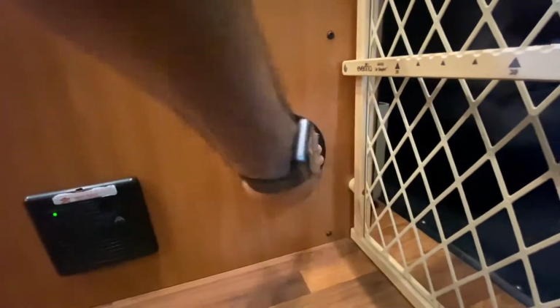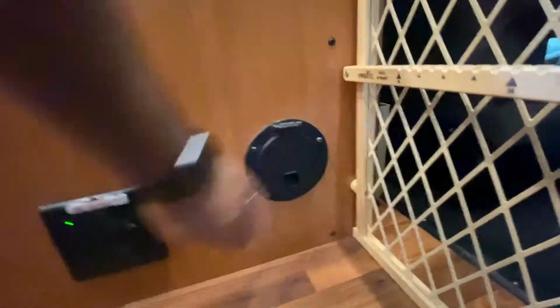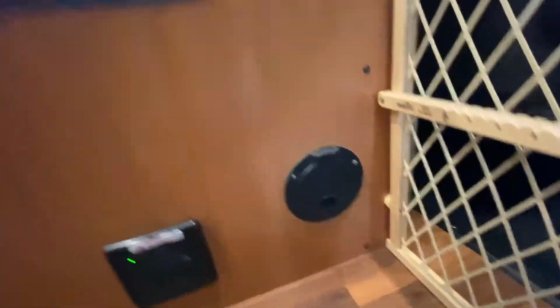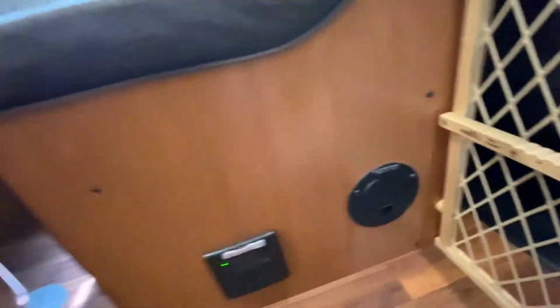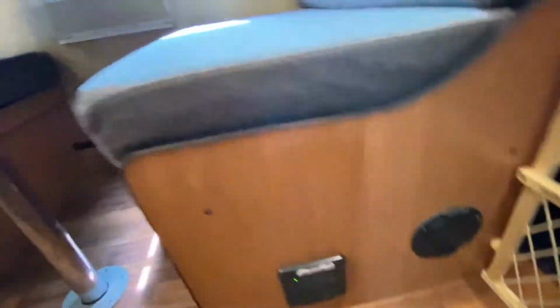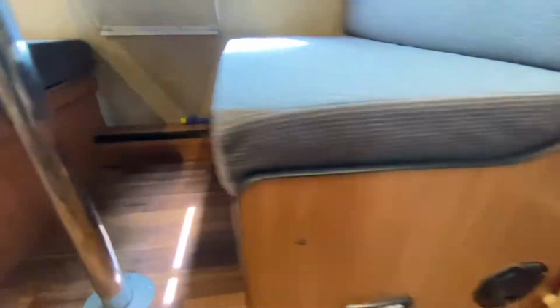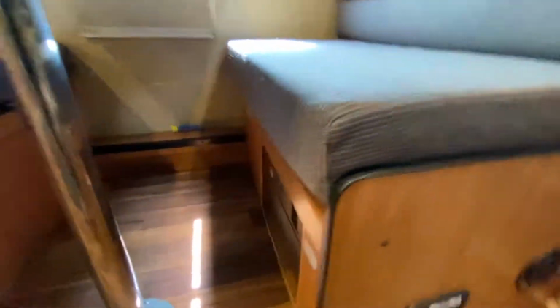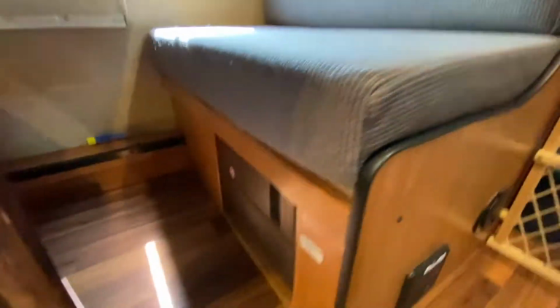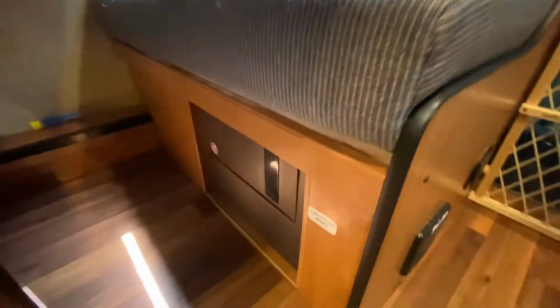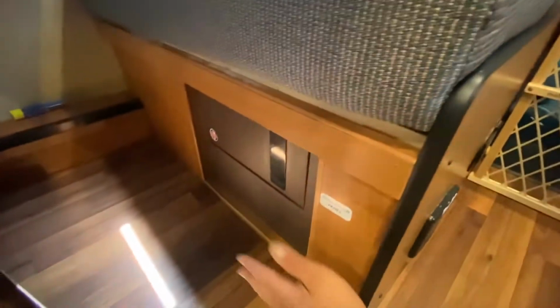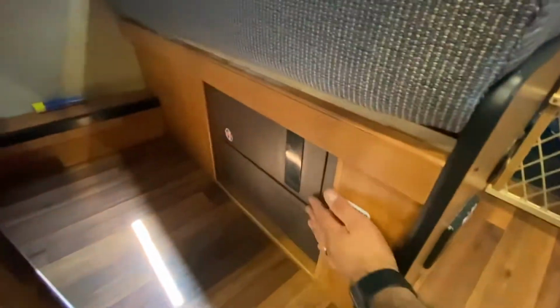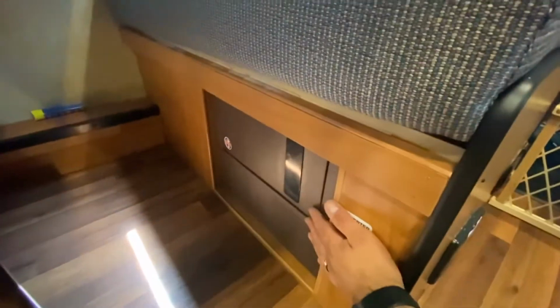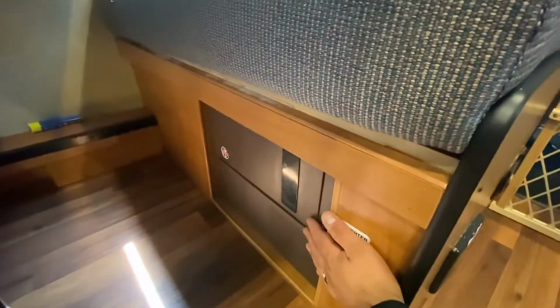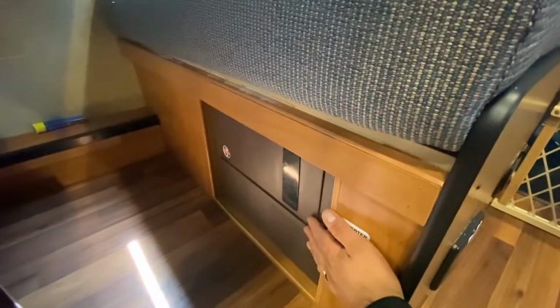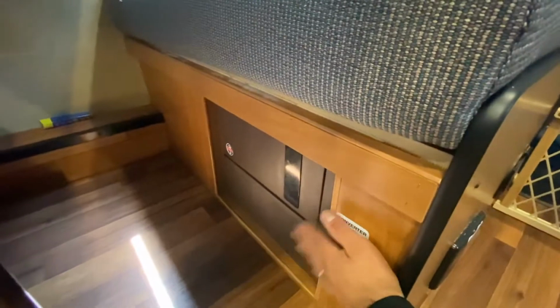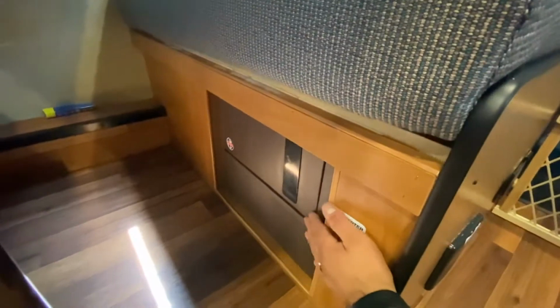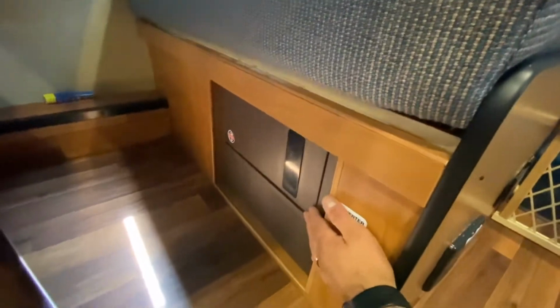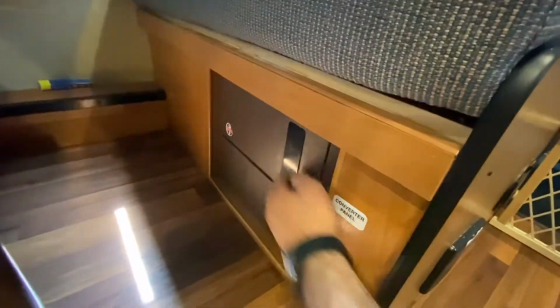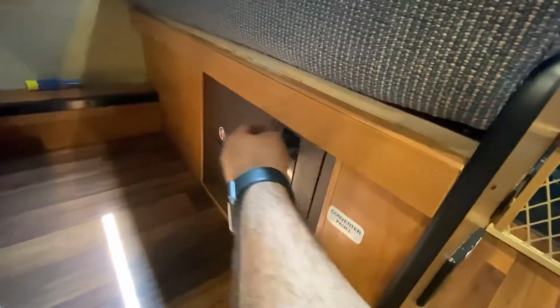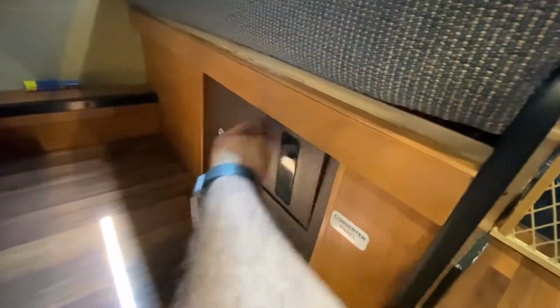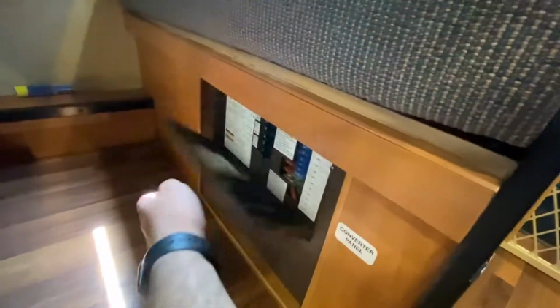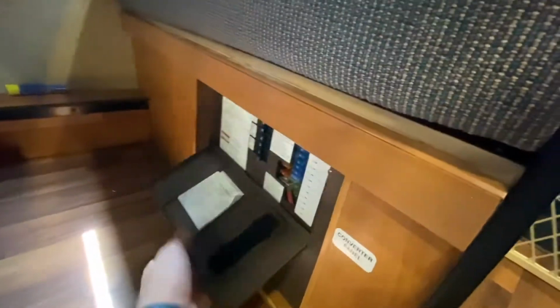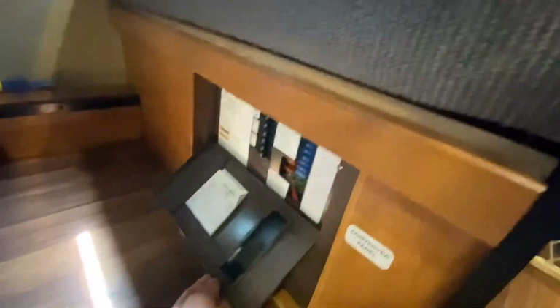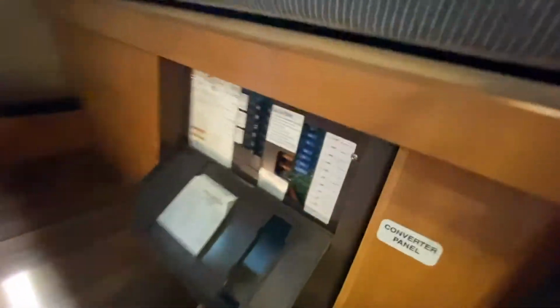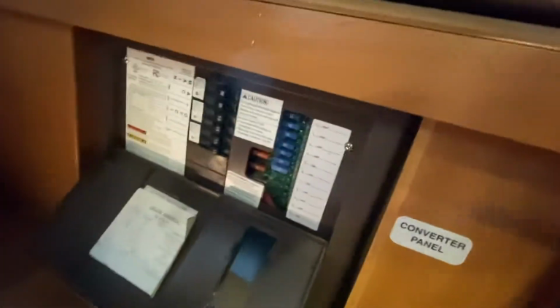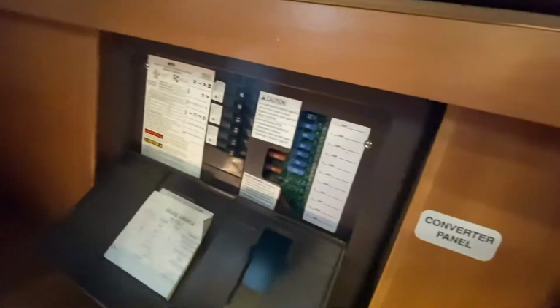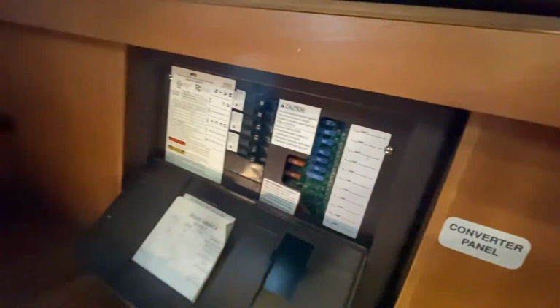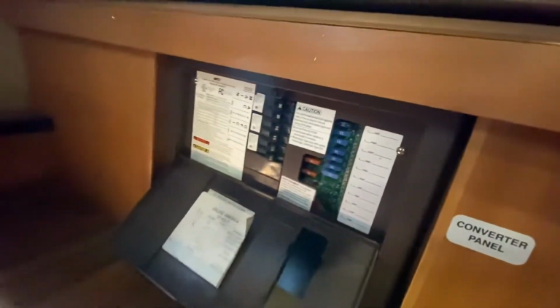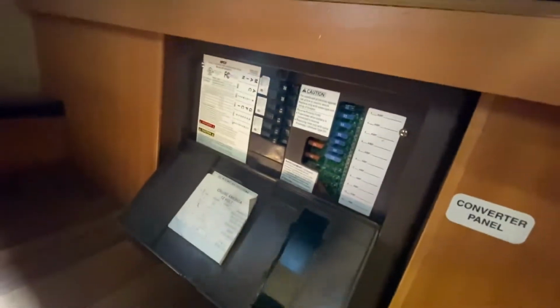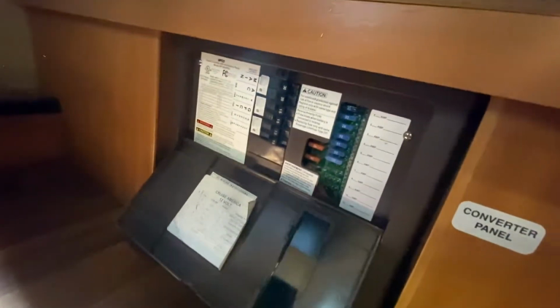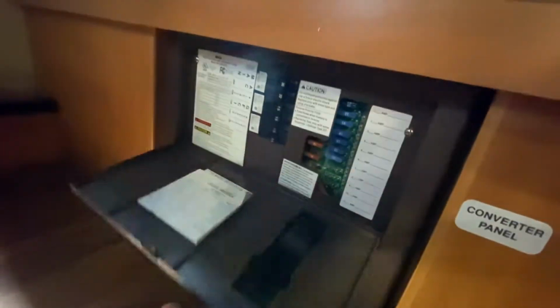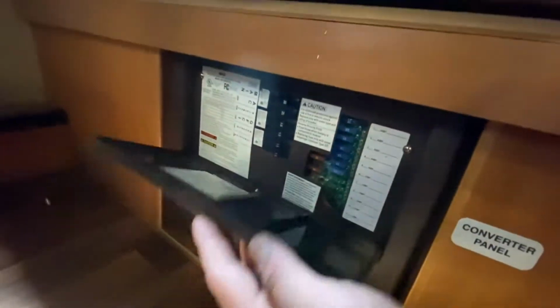All of your electrical is right here. If I open that up, you're going to see the breakers and the fuses.